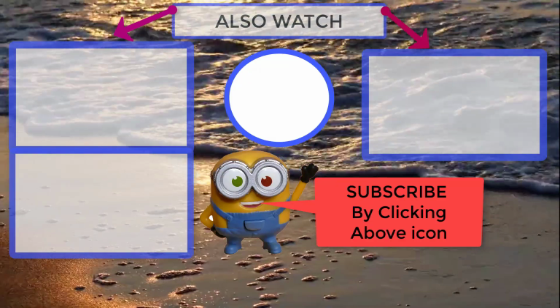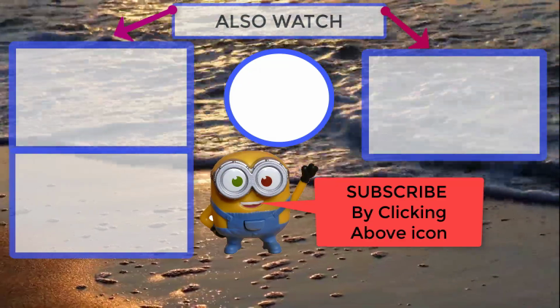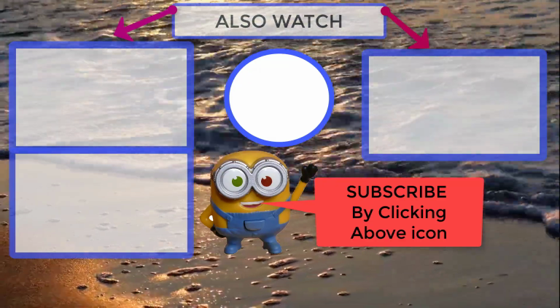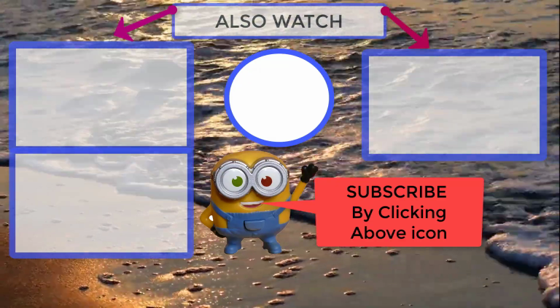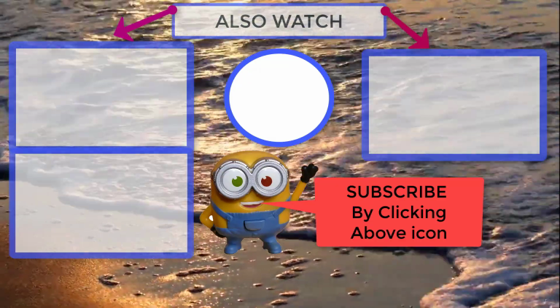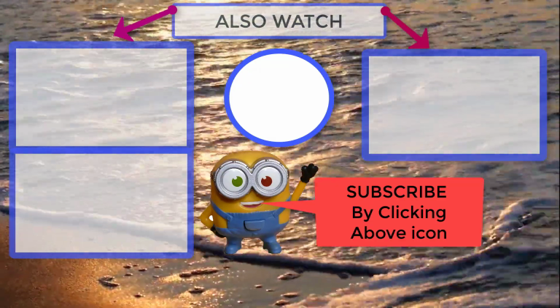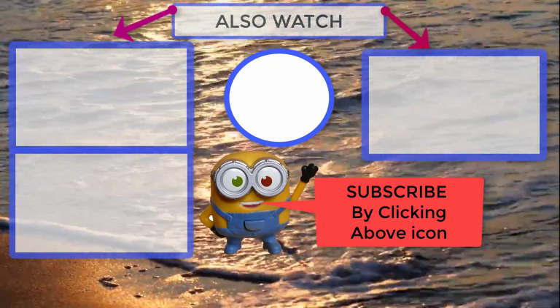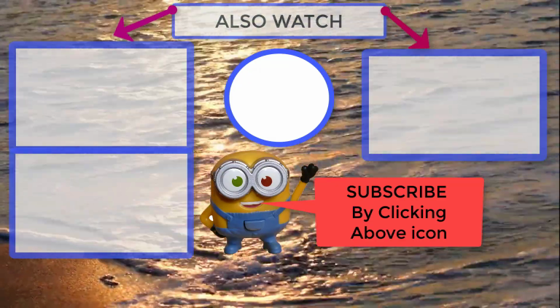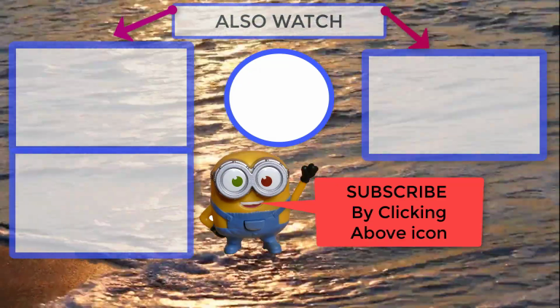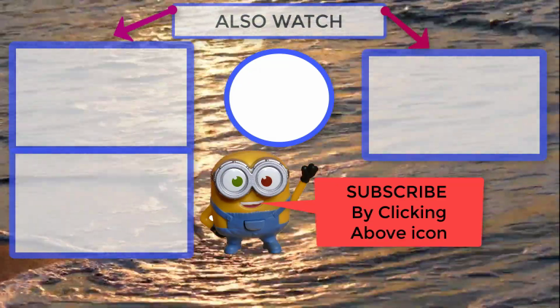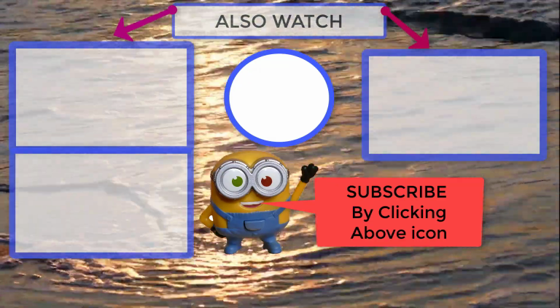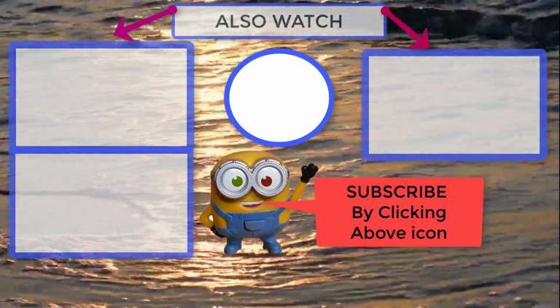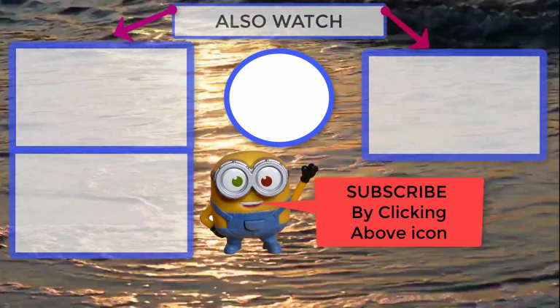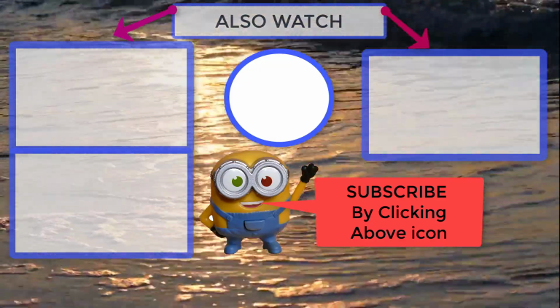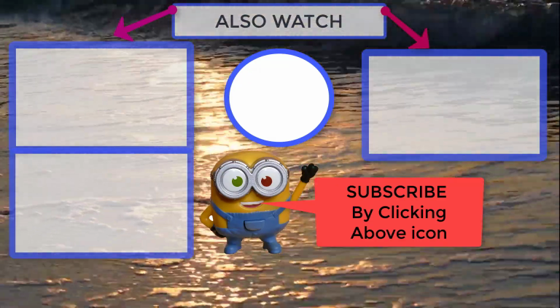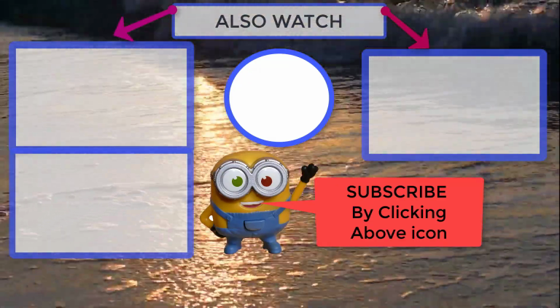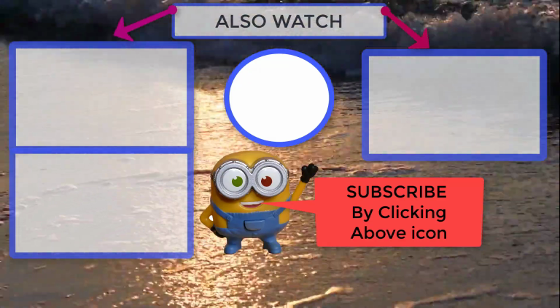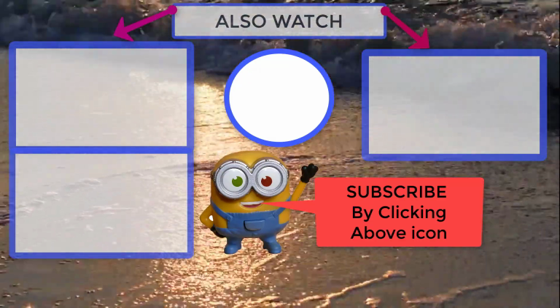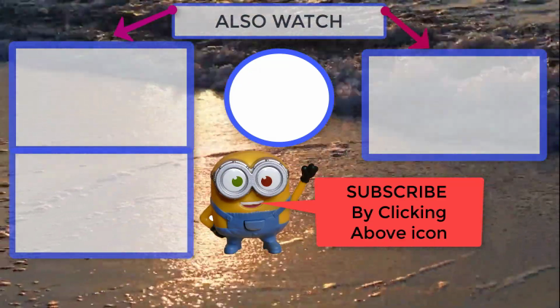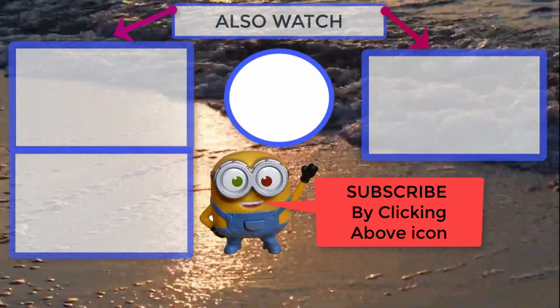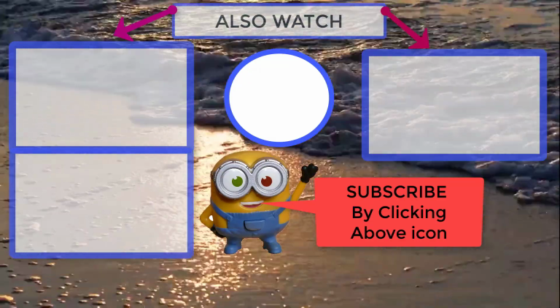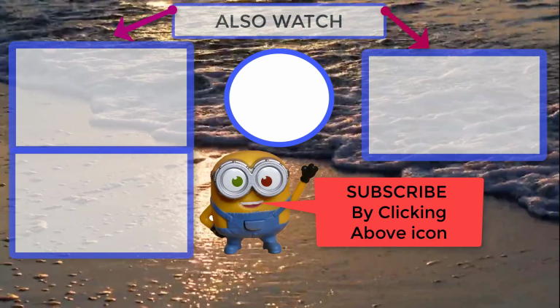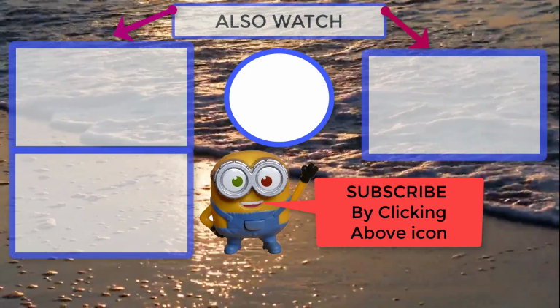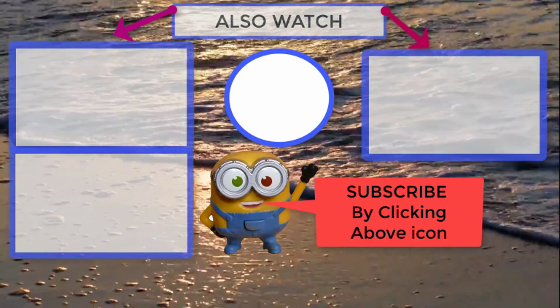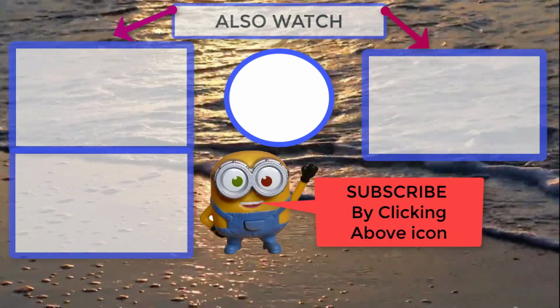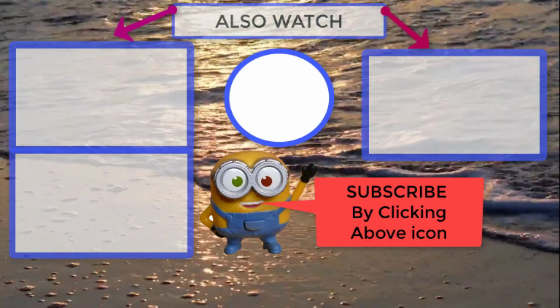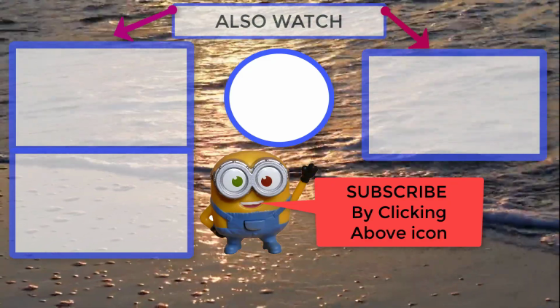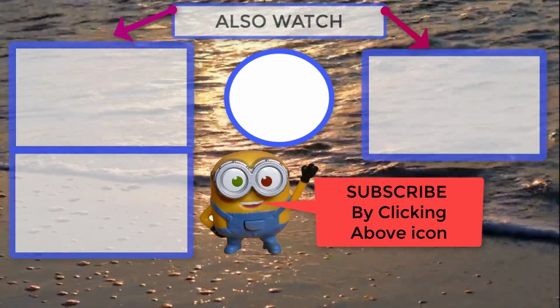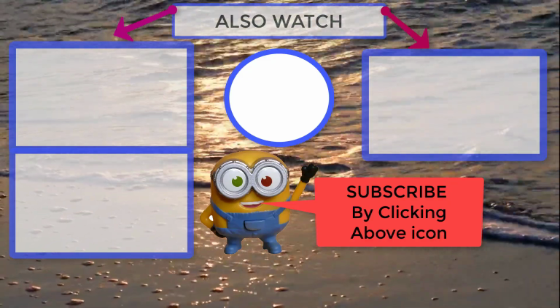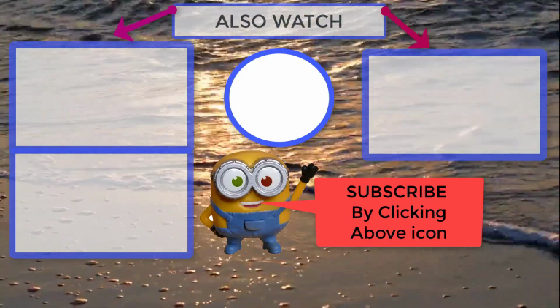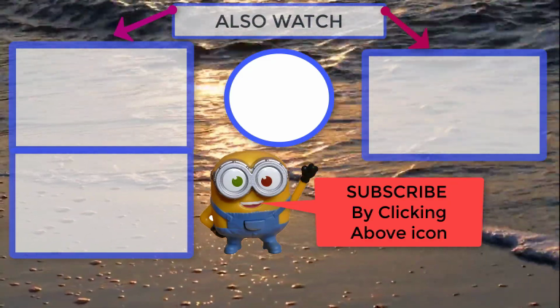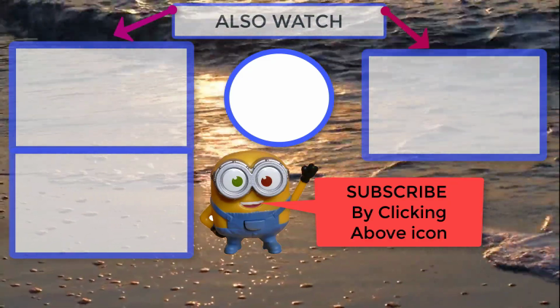Hope you find this video useful. Please like and share the video and make sure you subscribe to my channel for more videos like this. Thanks for watching. See you soon.